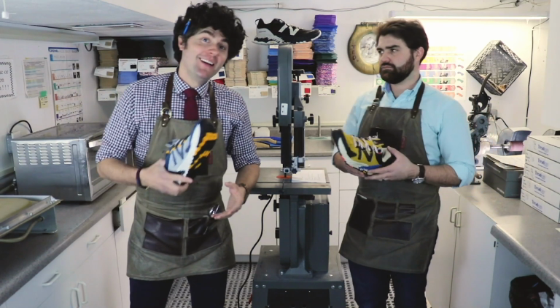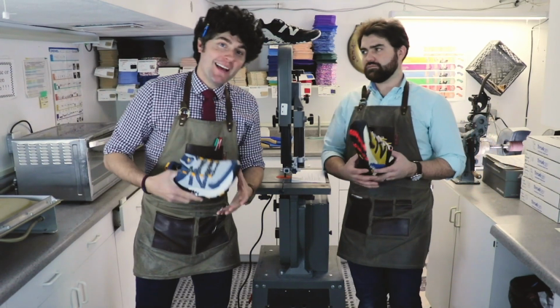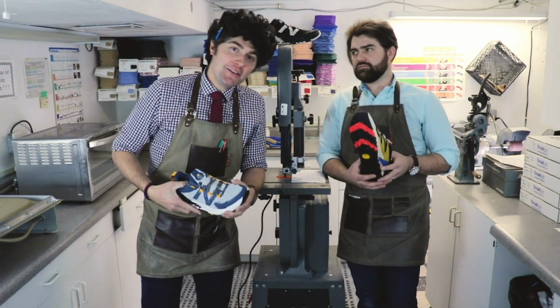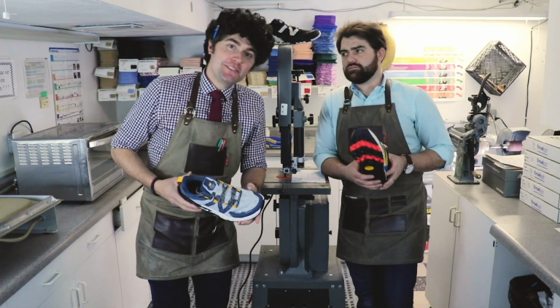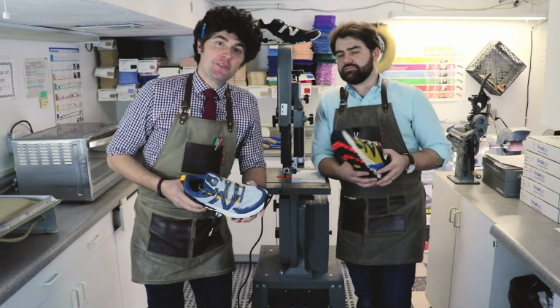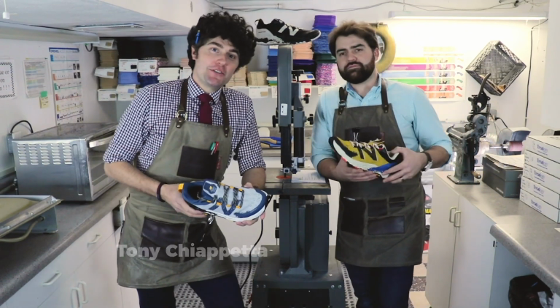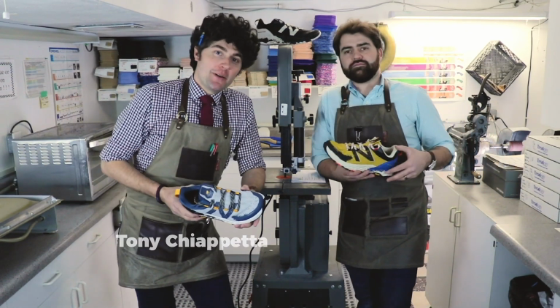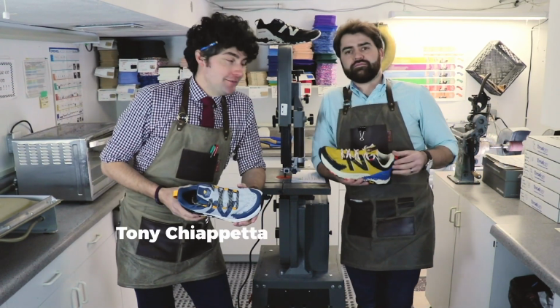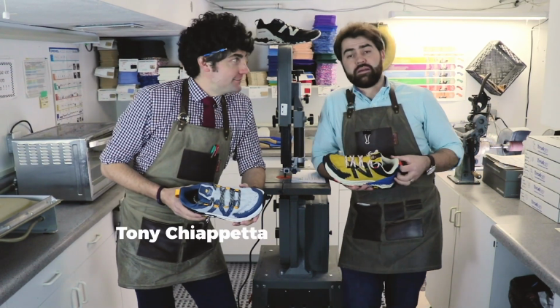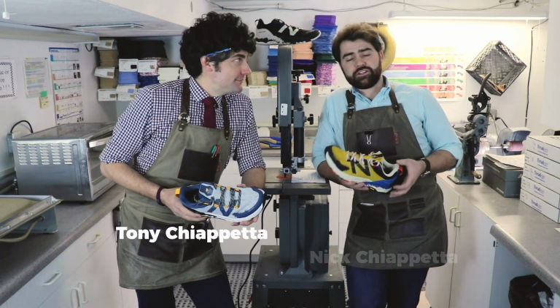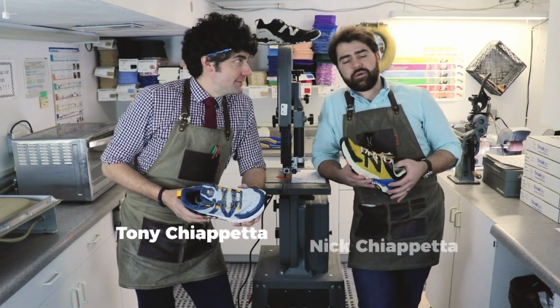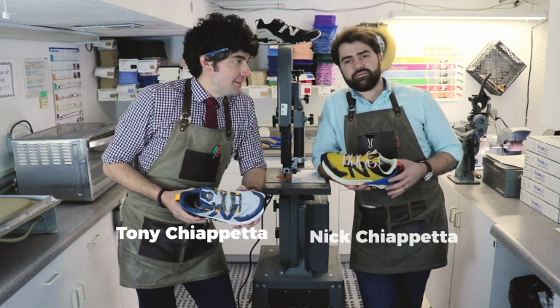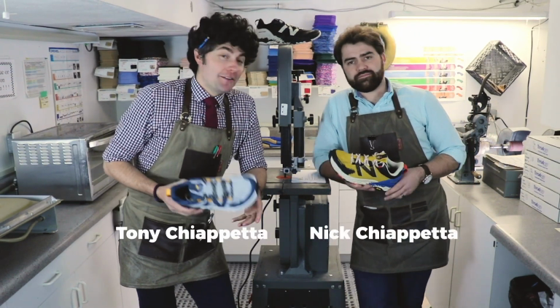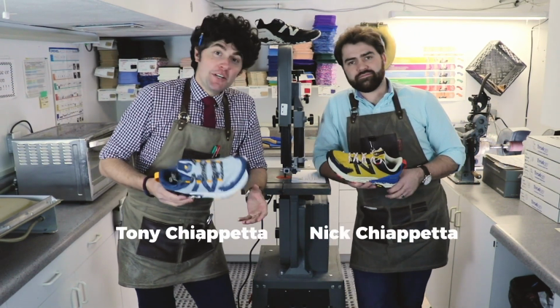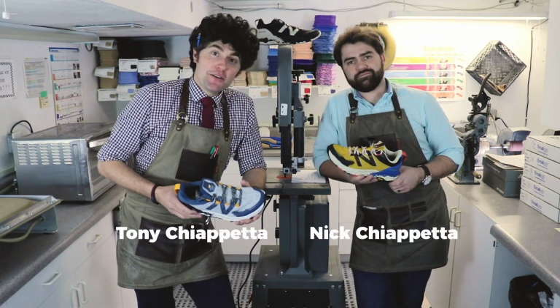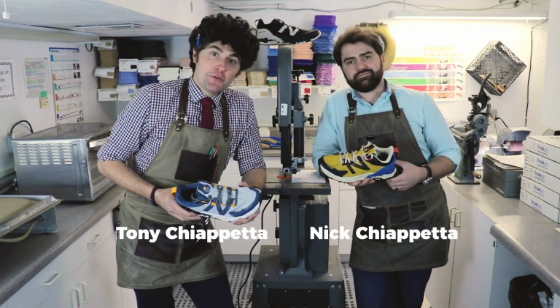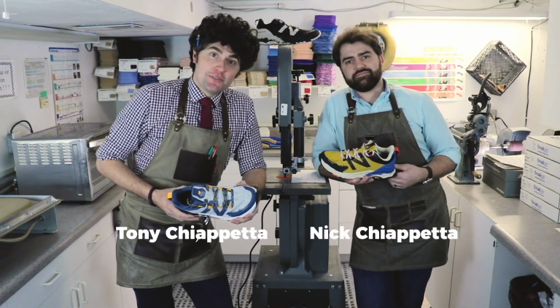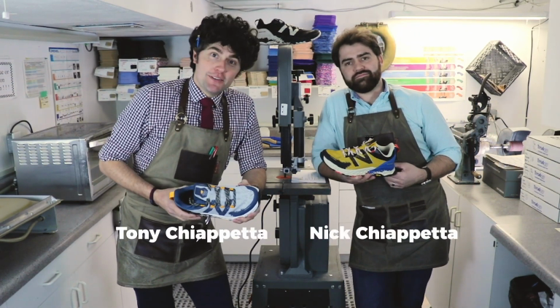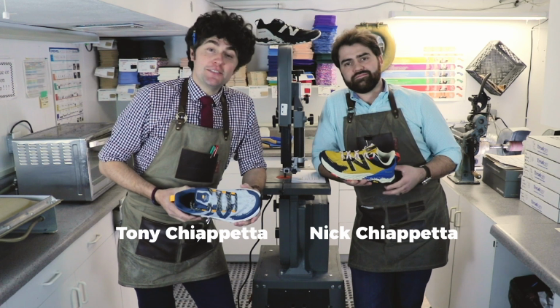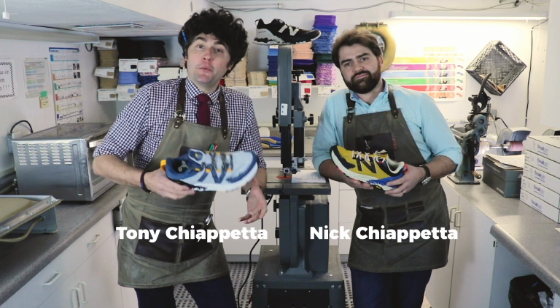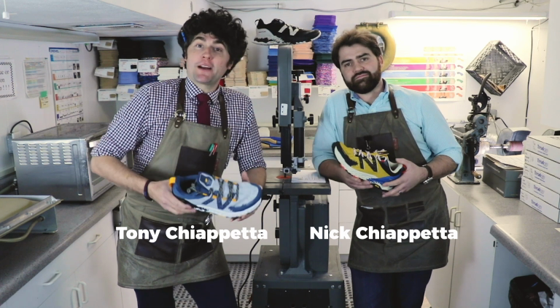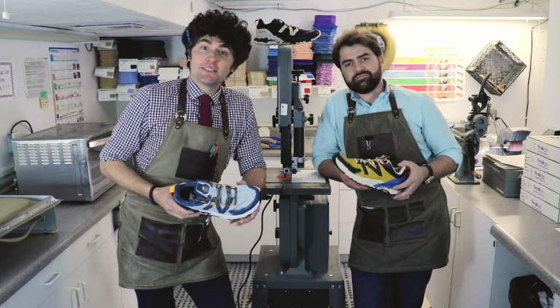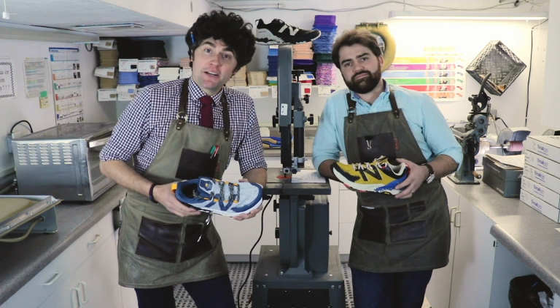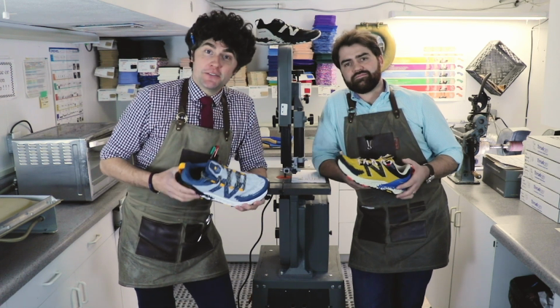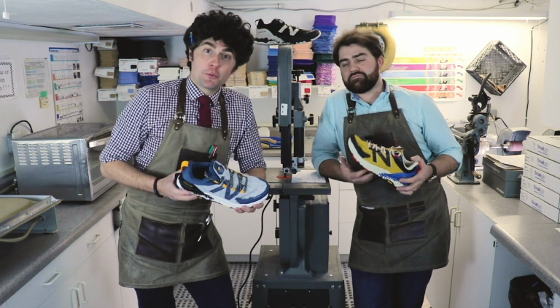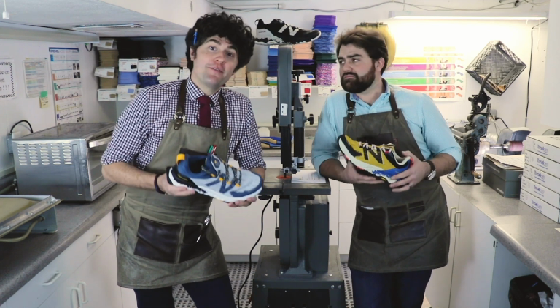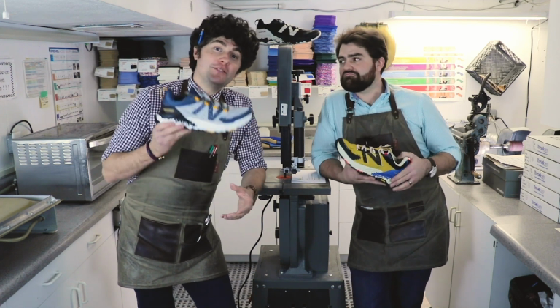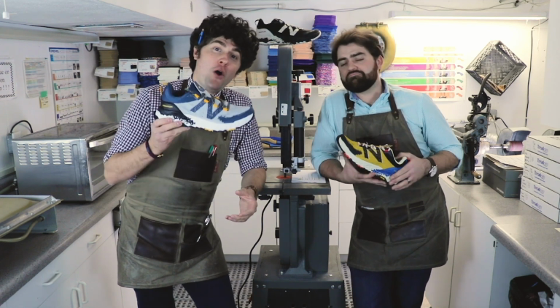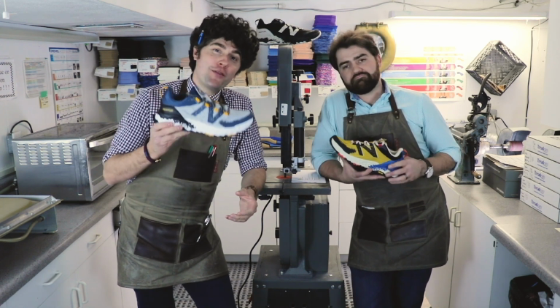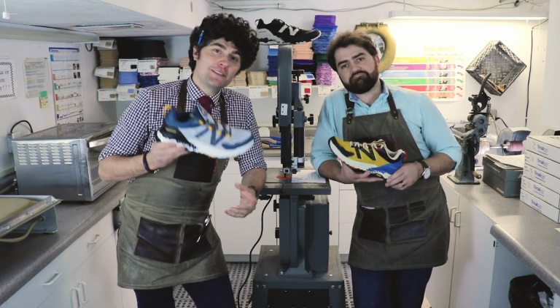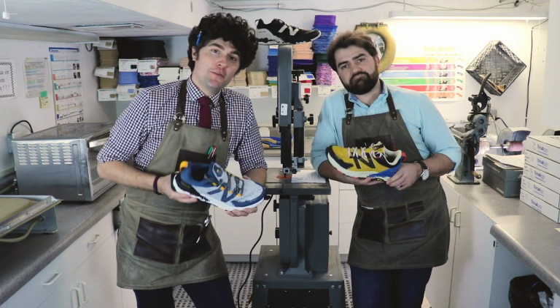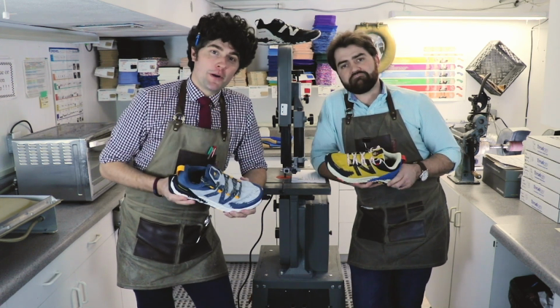Hey, how you doing? This is Tony Chiafetta. I'm Nick Chiafetta. Chiafetta Shoes. This is the Footwear Consiliaries, where we advise all things footwear.